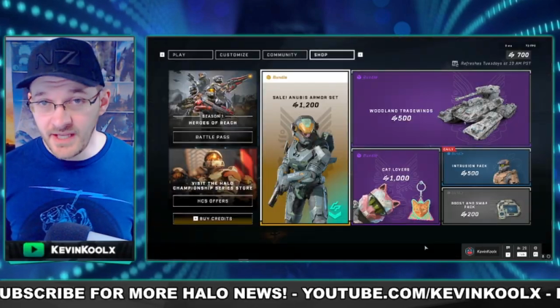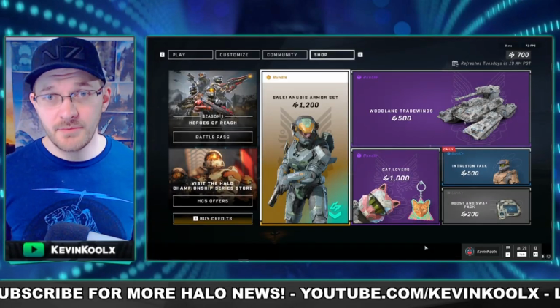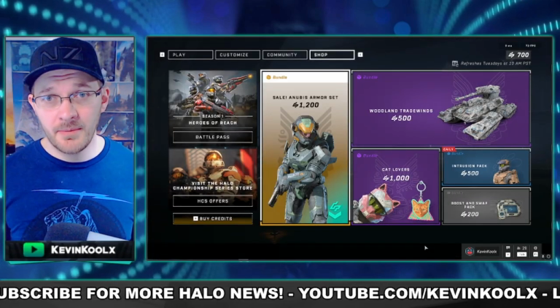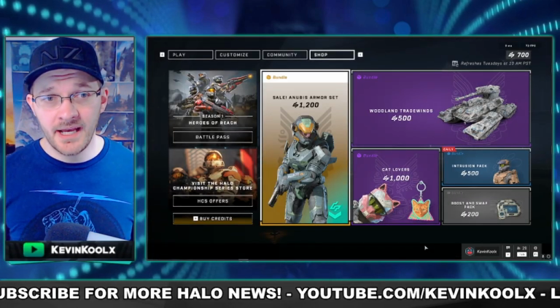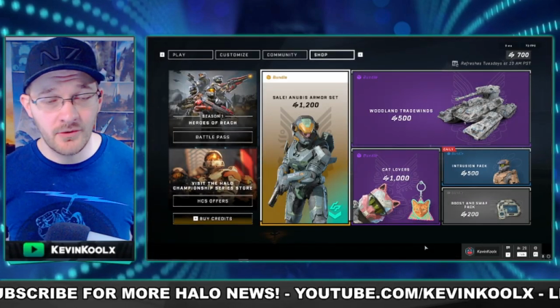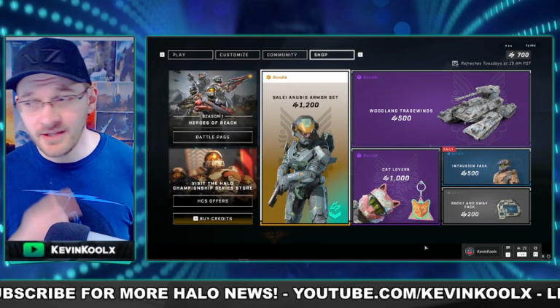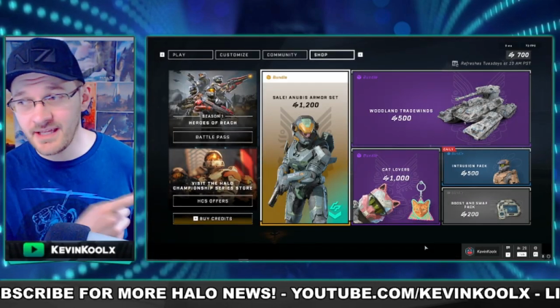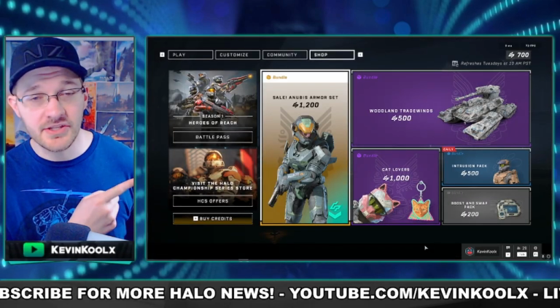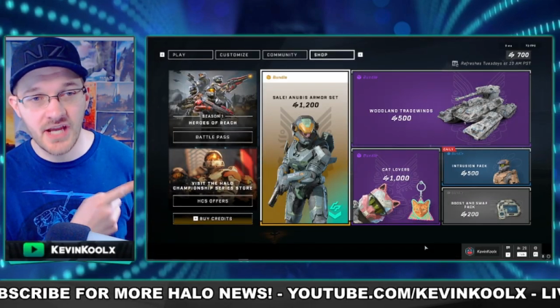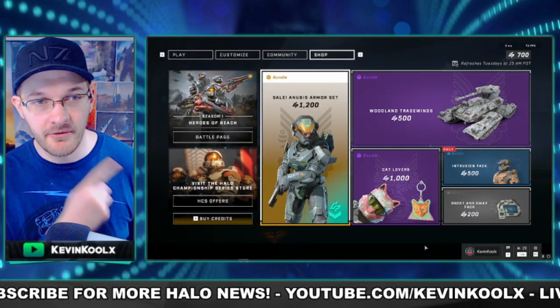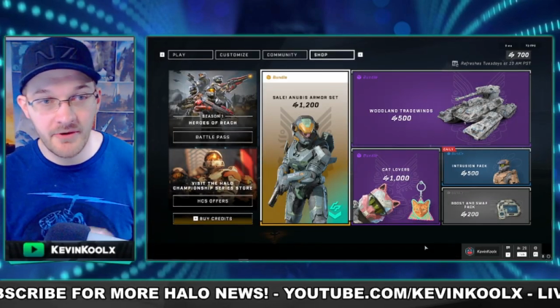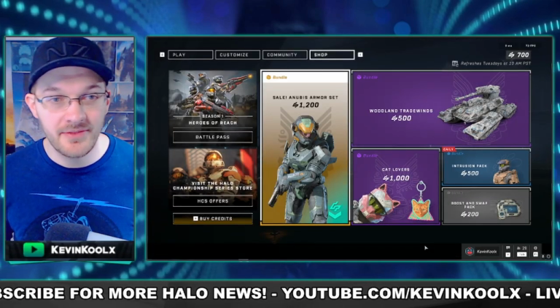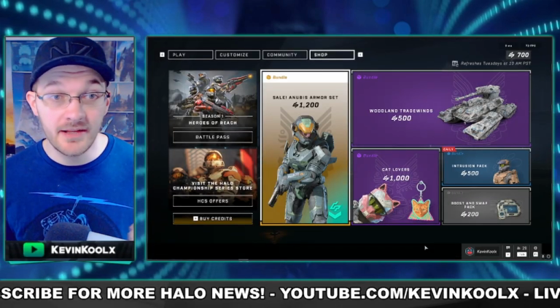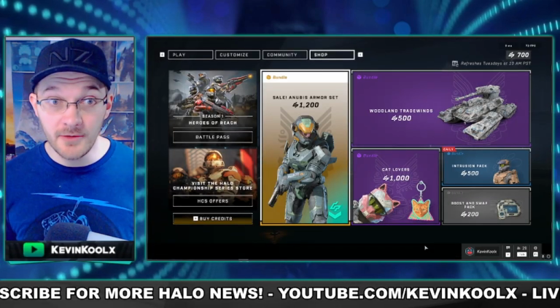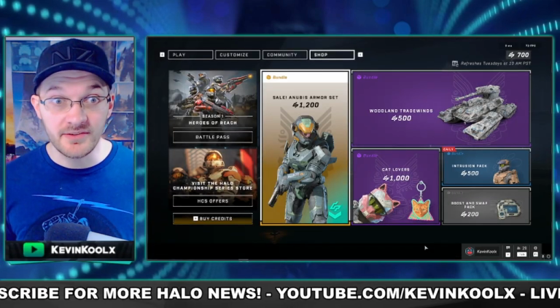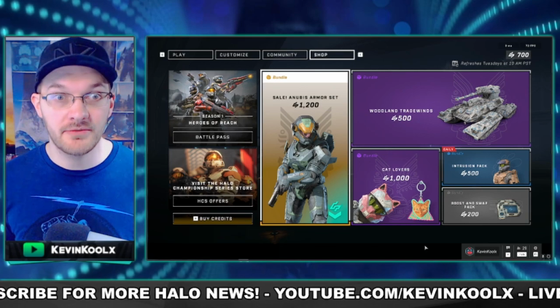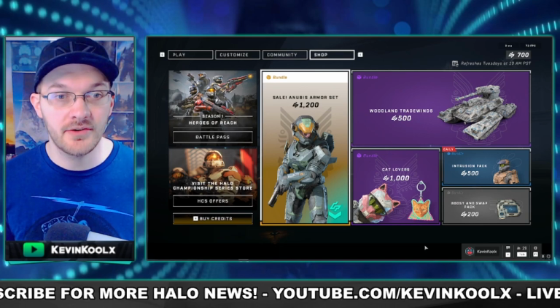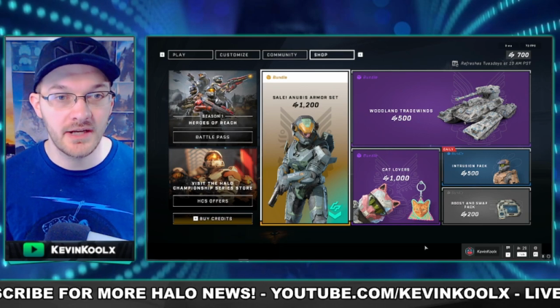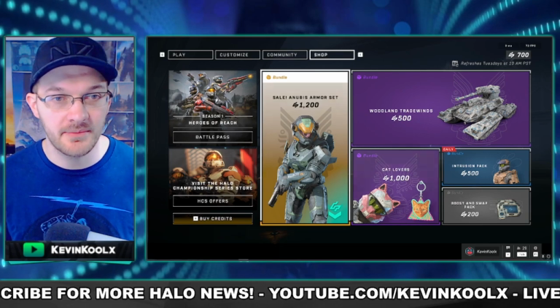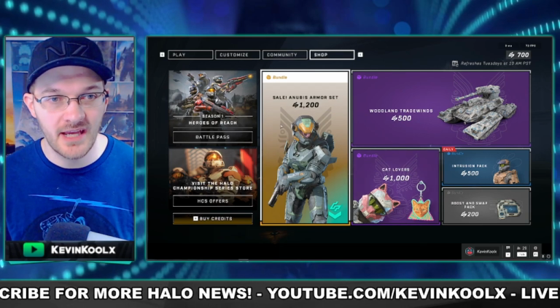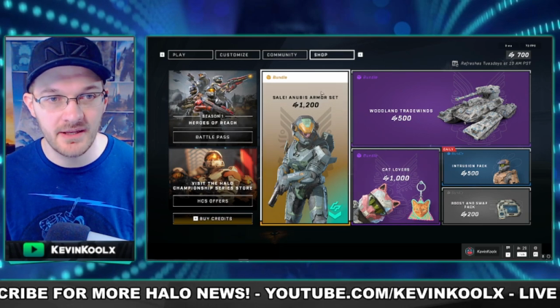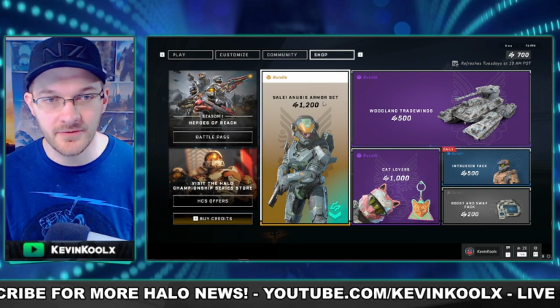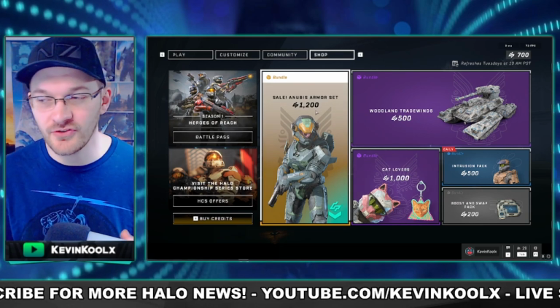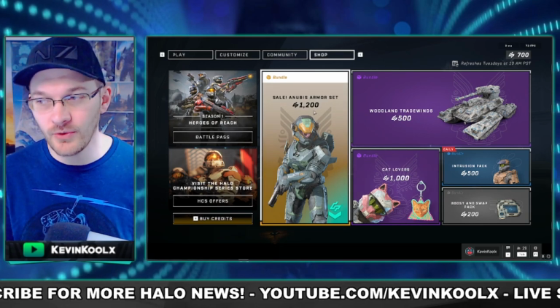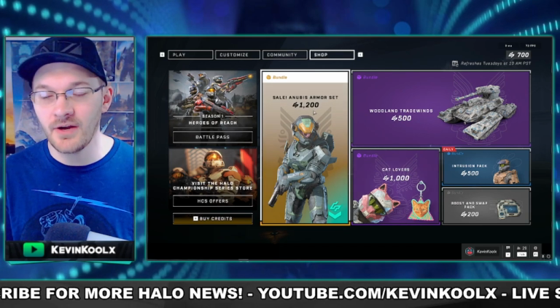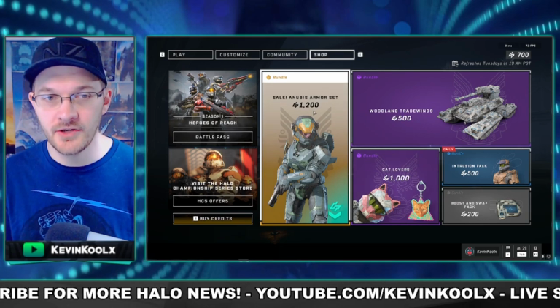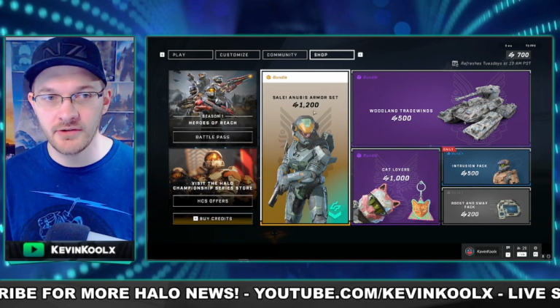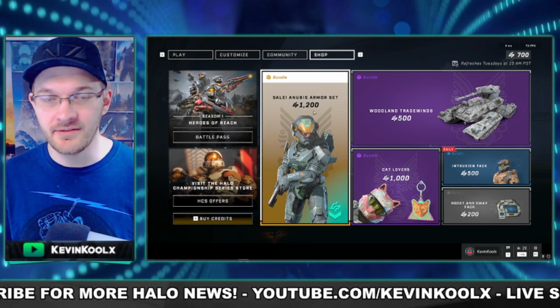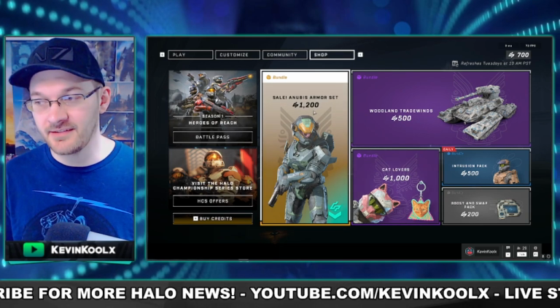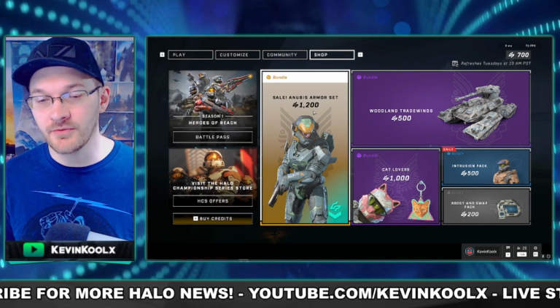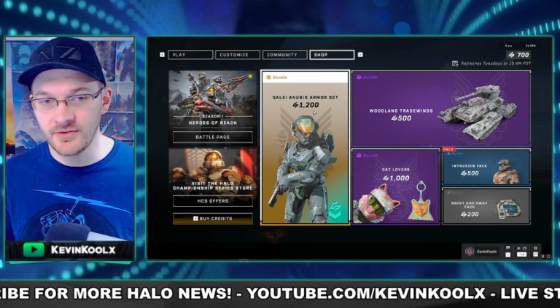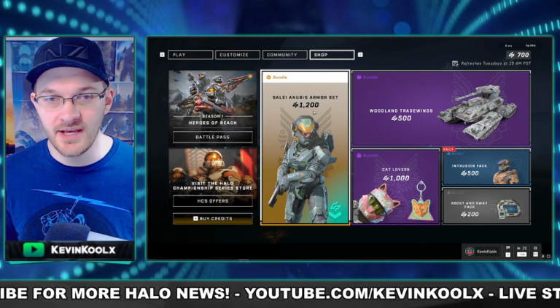You're probably asking, what's in the shop? Right here we have the Anubis — it has returned, but this time it is for 1,200 credits. Last time it was for 2,000, before the sale and the price drops in the store.